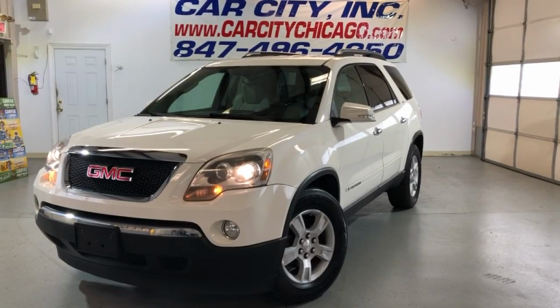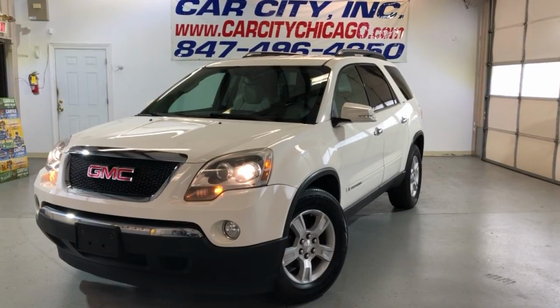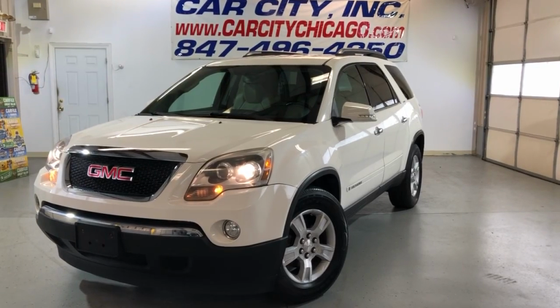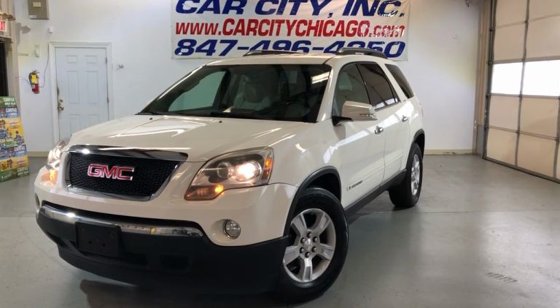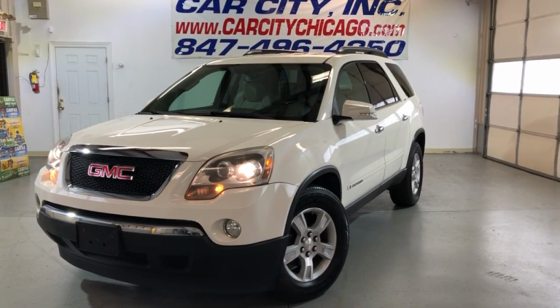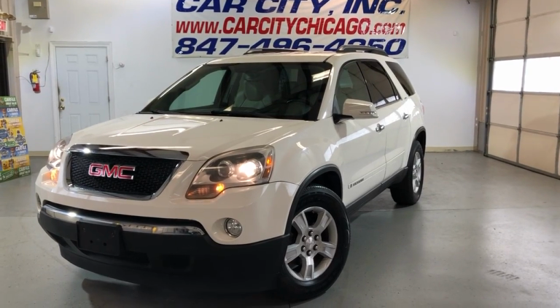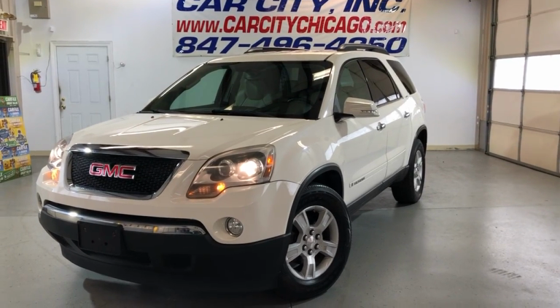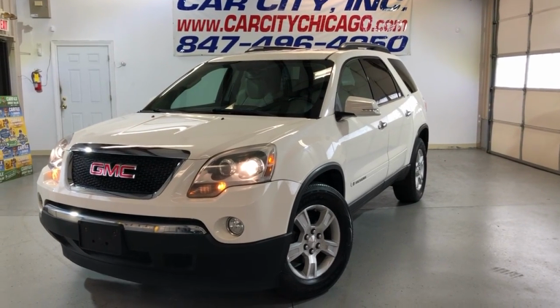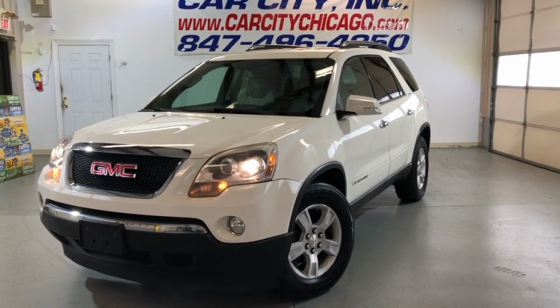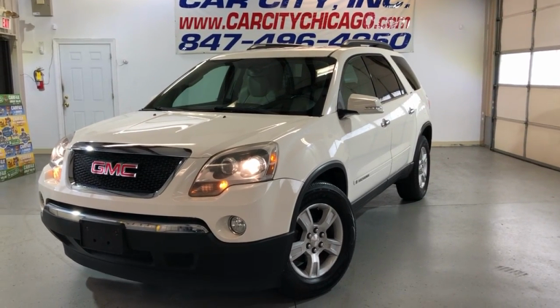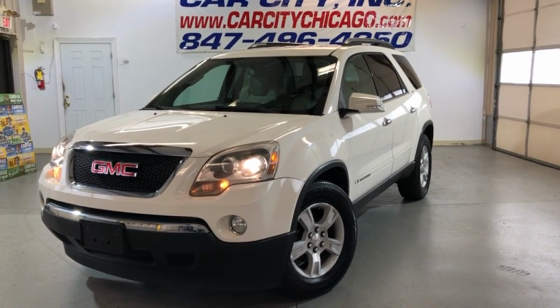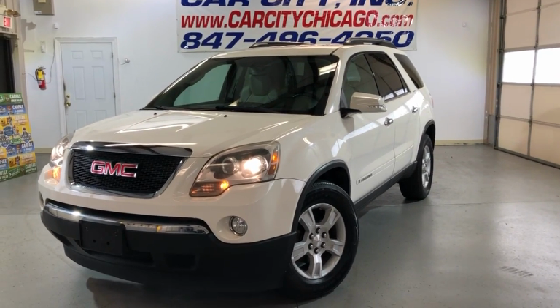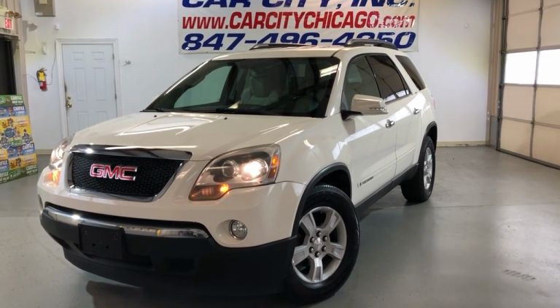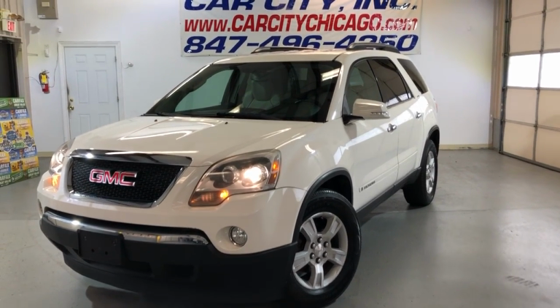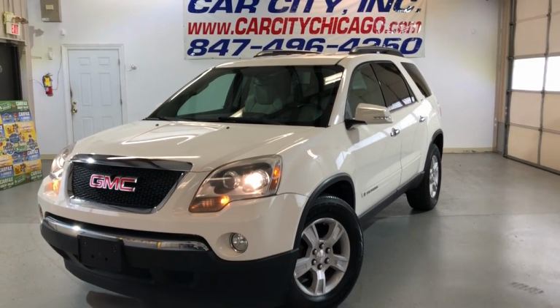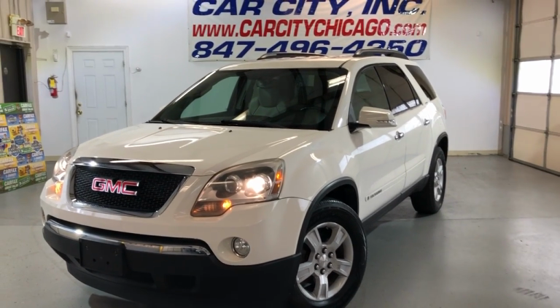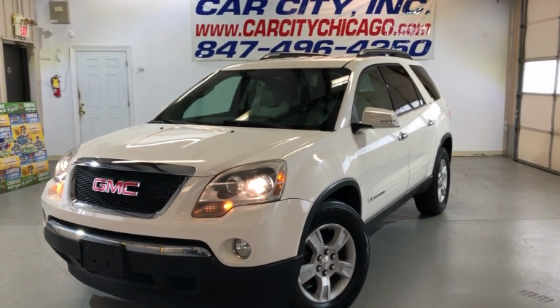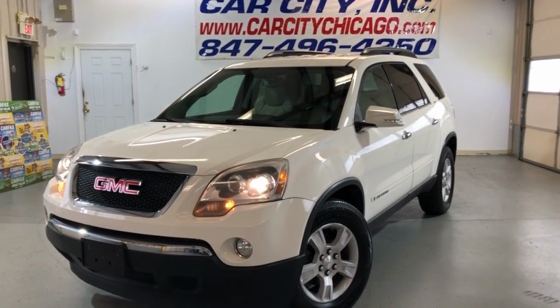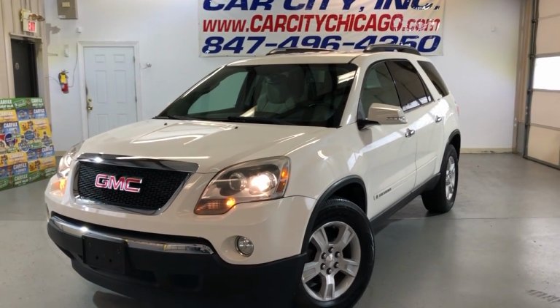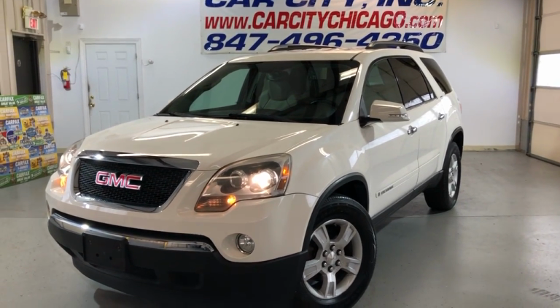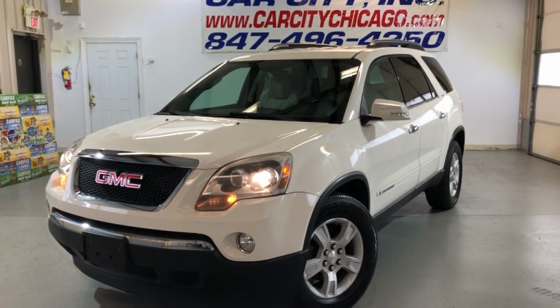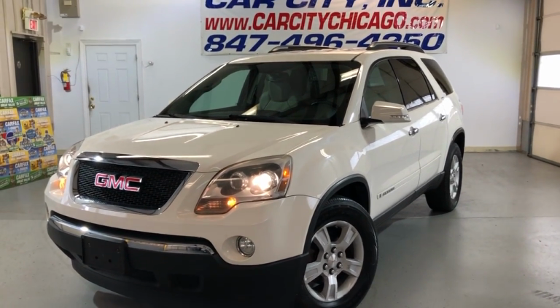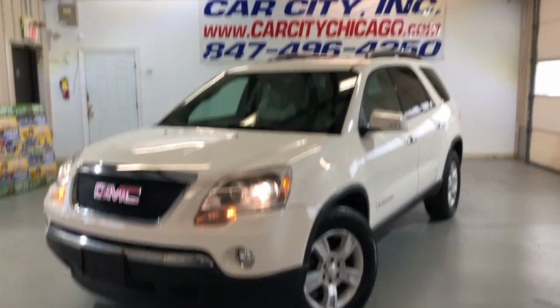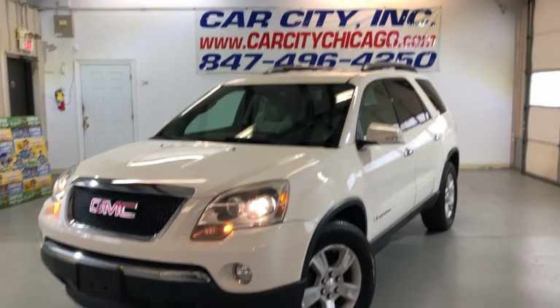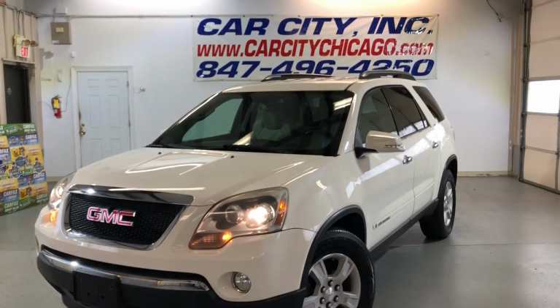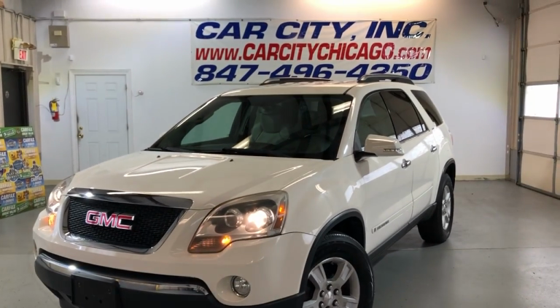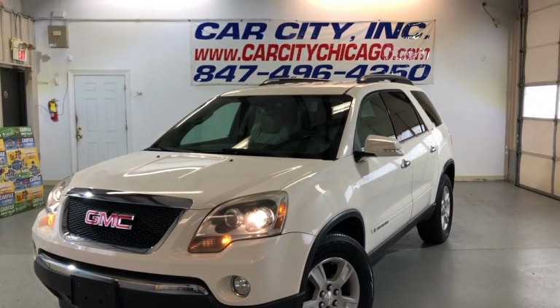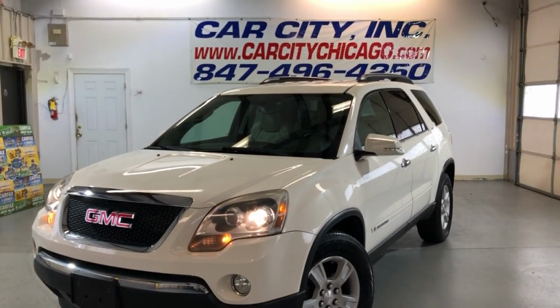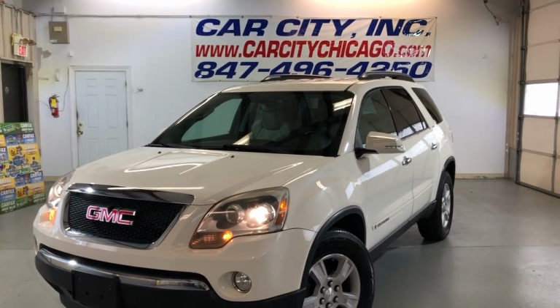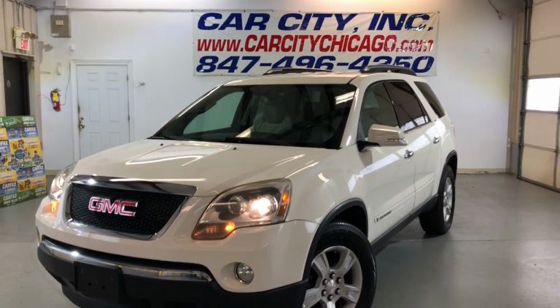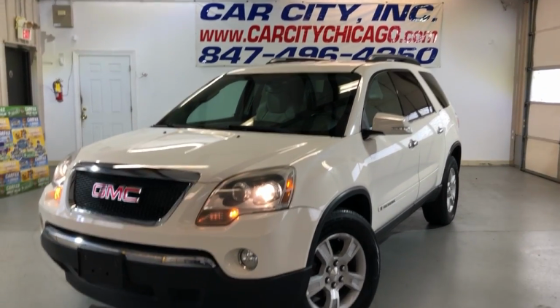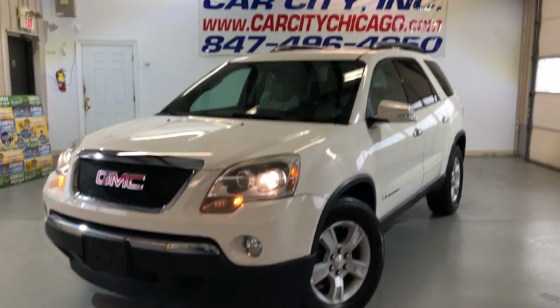Hey guys, you're looking at a new trade-in vehicle here at Car City, Inc. in Palatine.